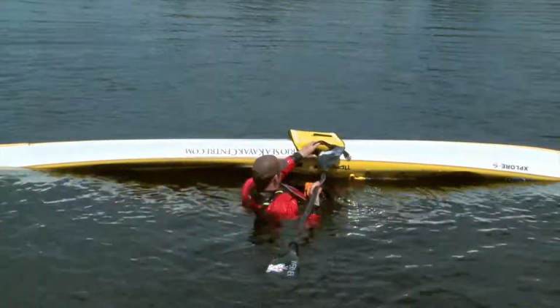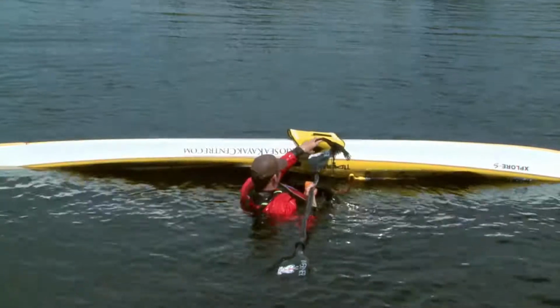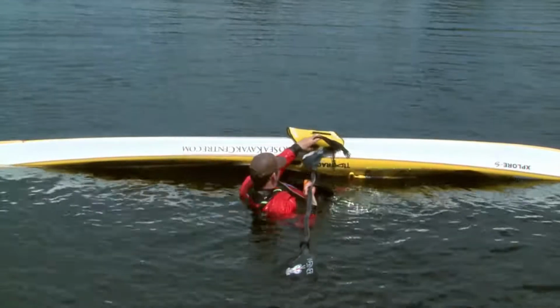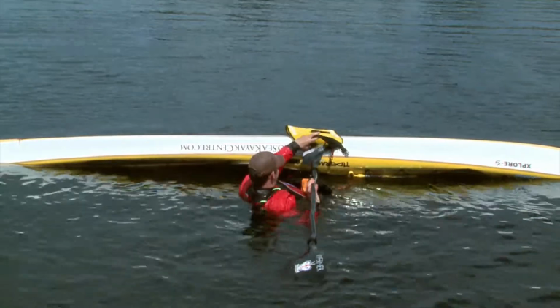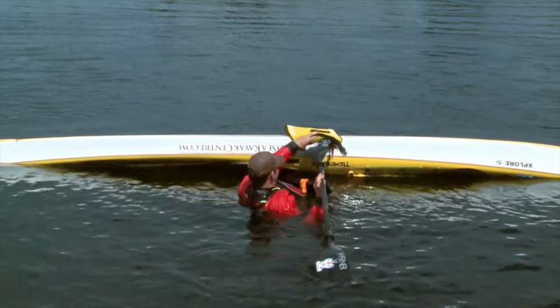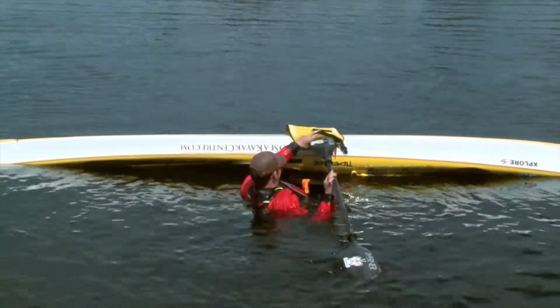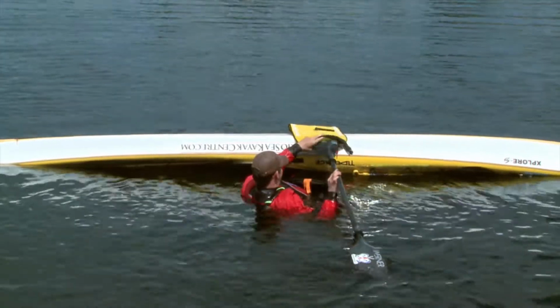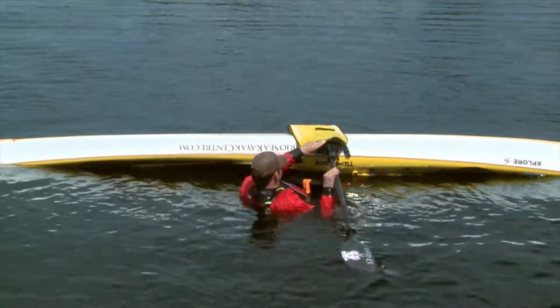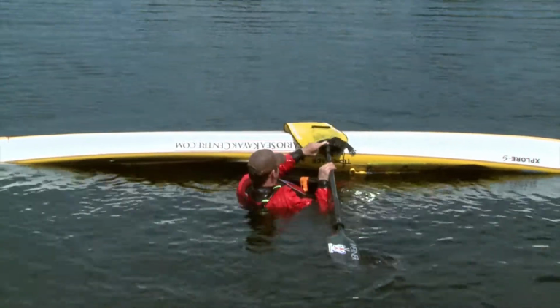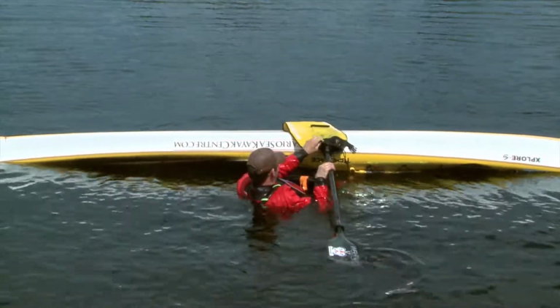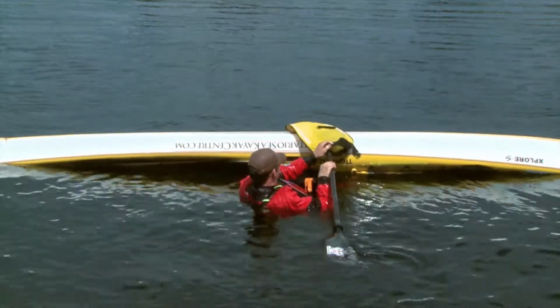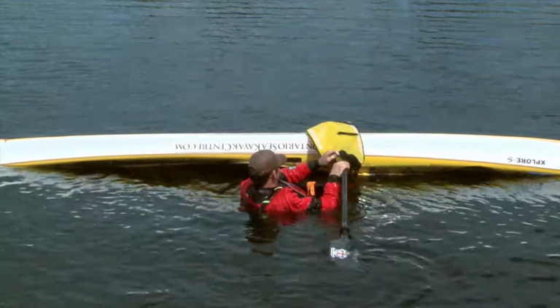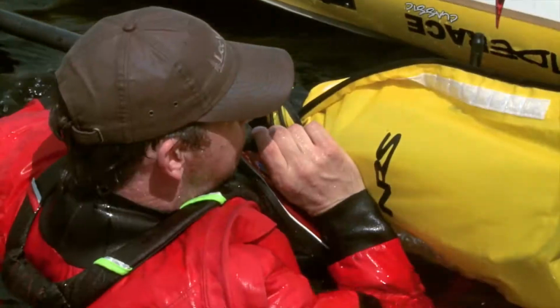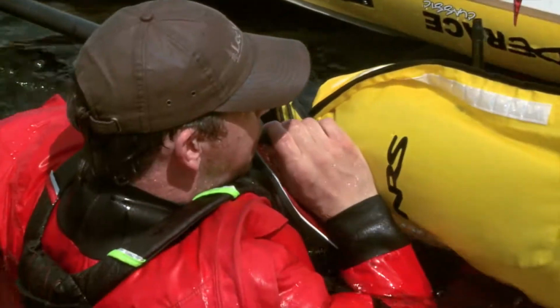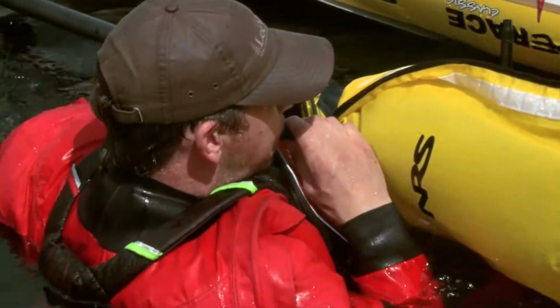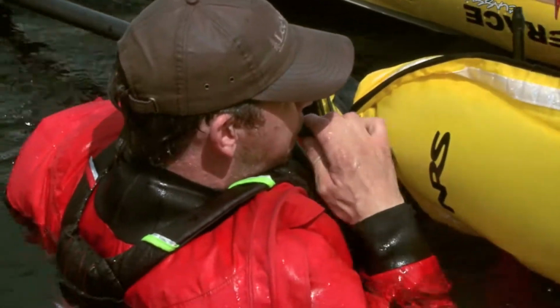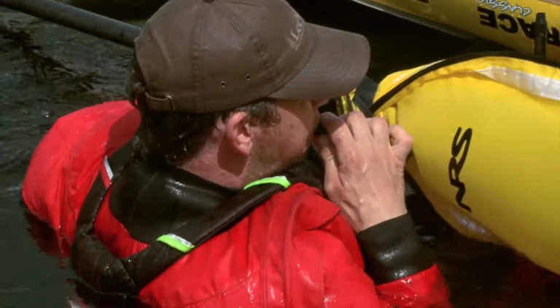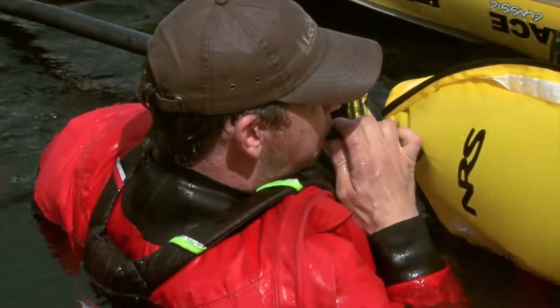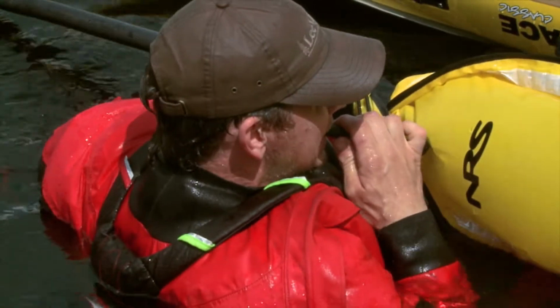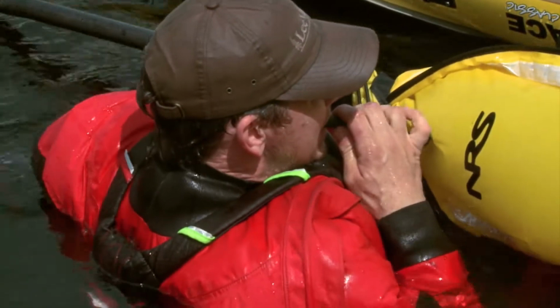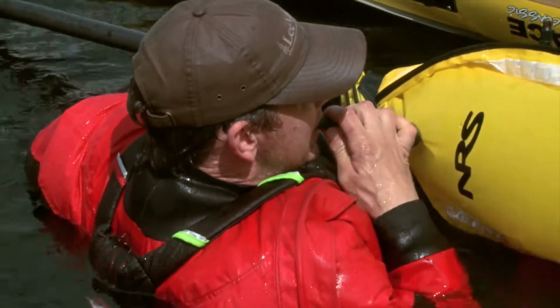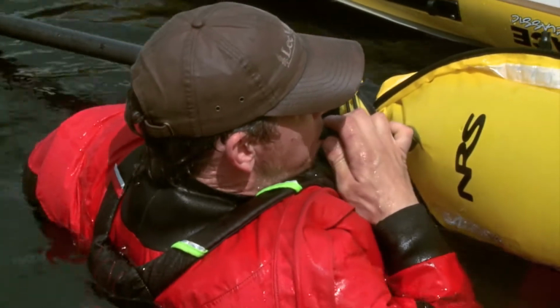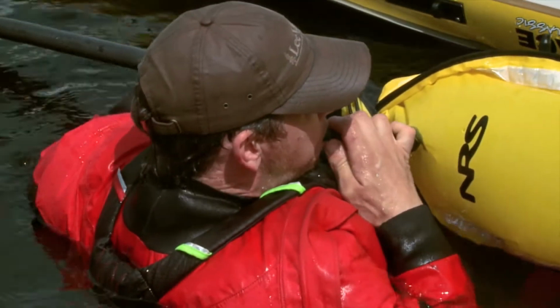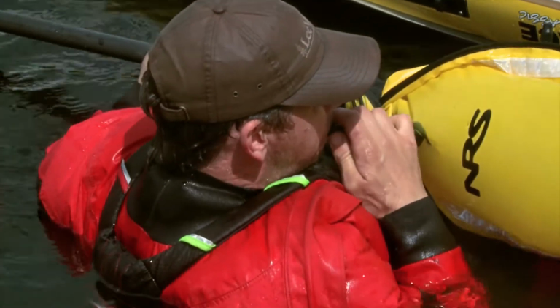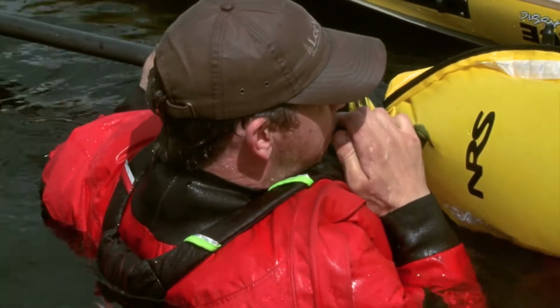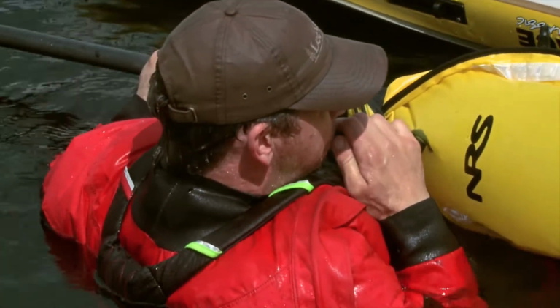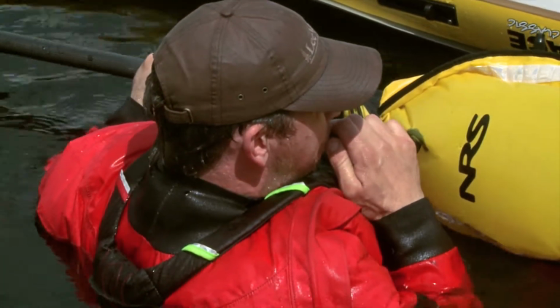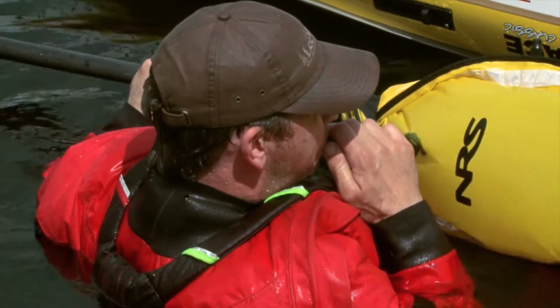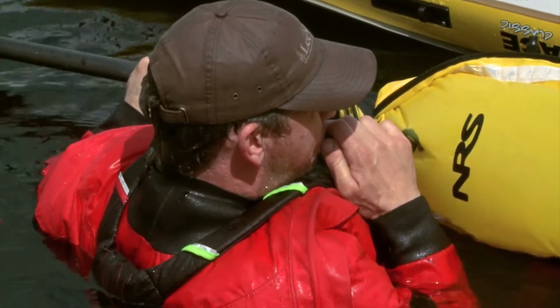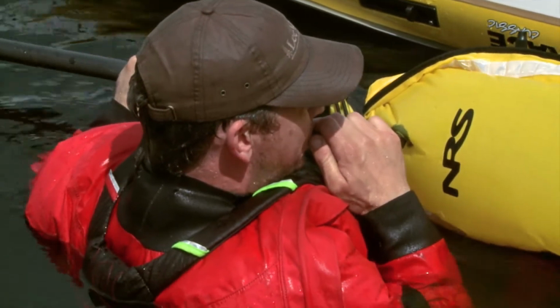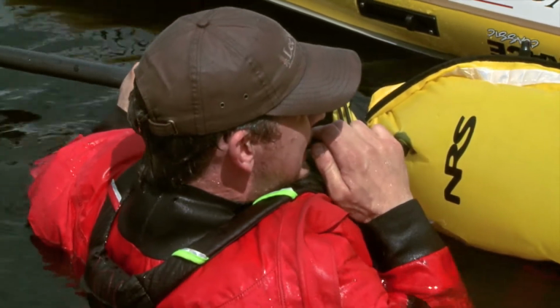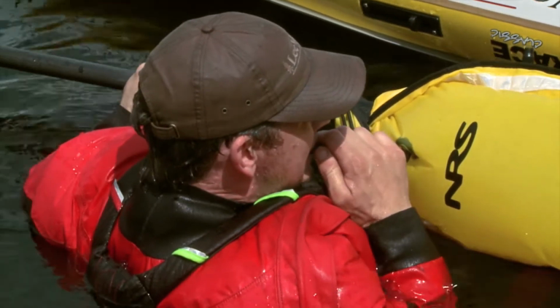Slip it onto one blade of your paddle and inflate it. Better paddle floats have two chambers for more stability.